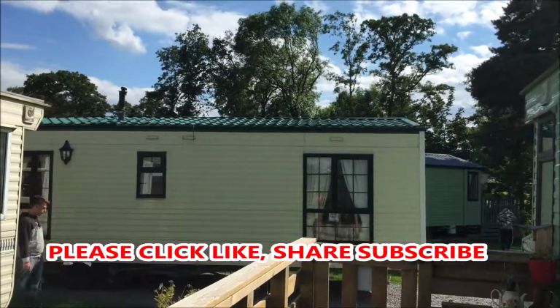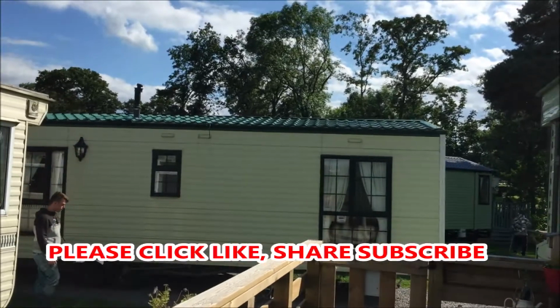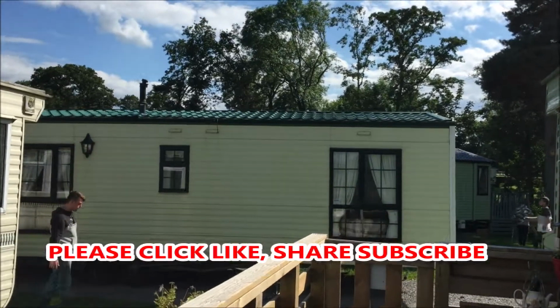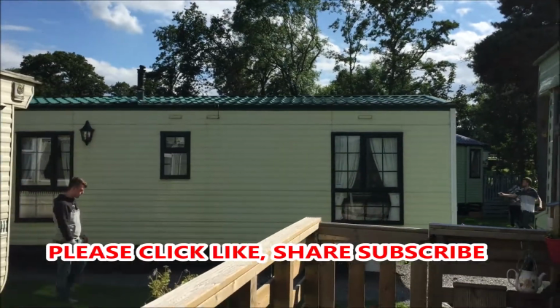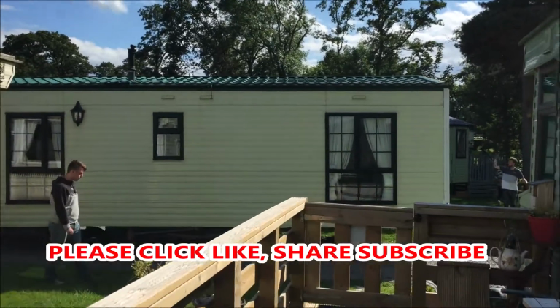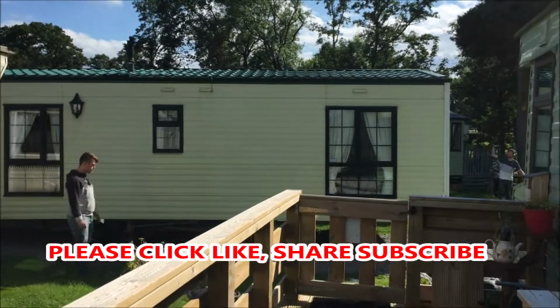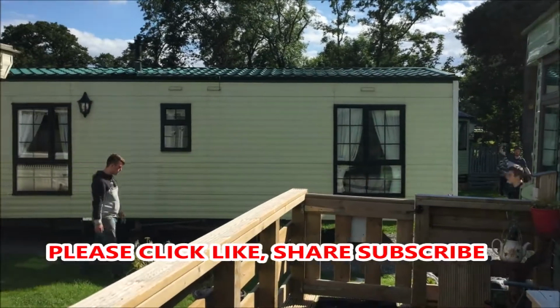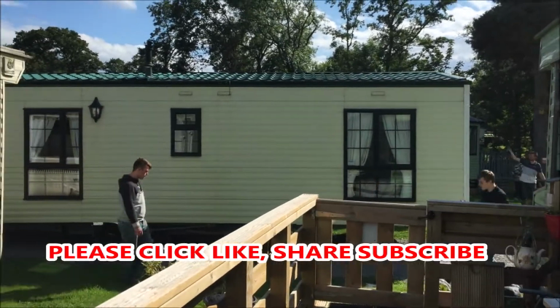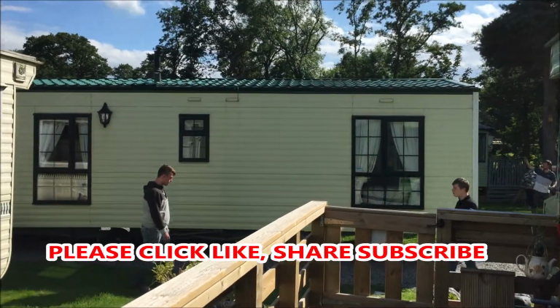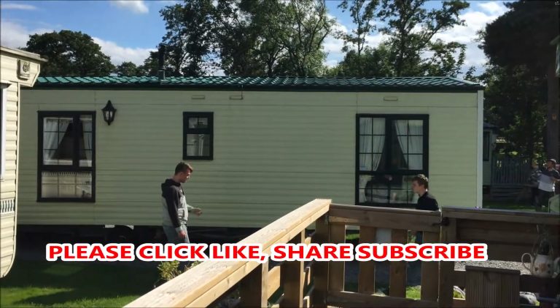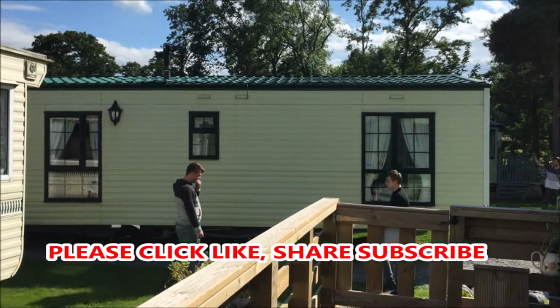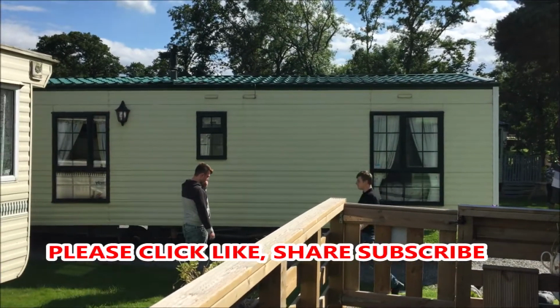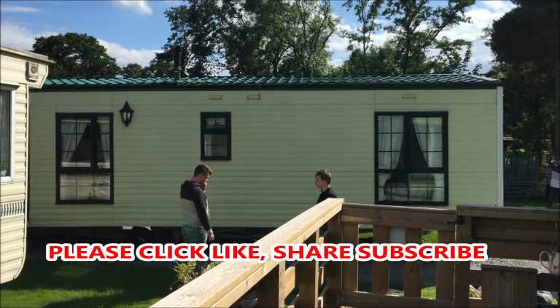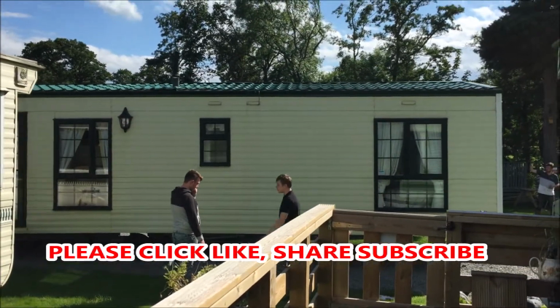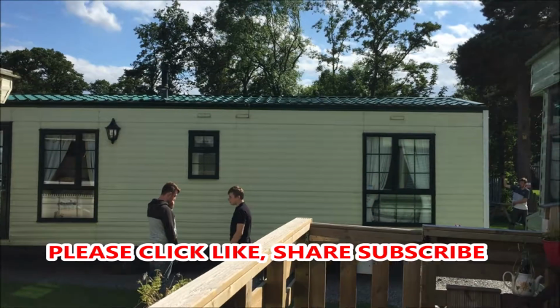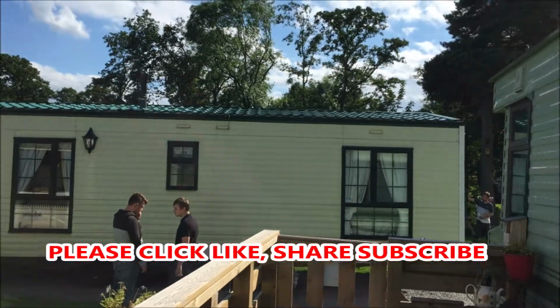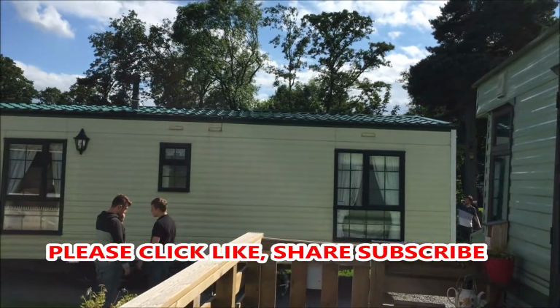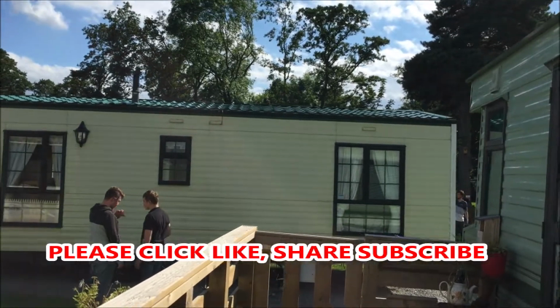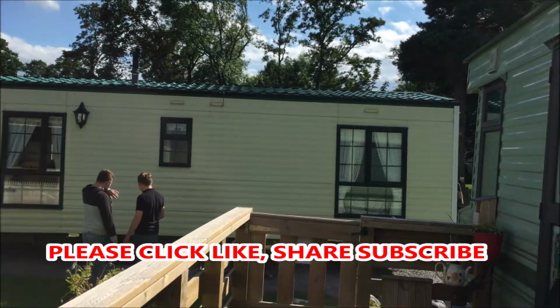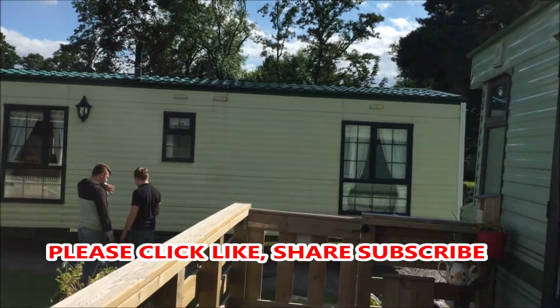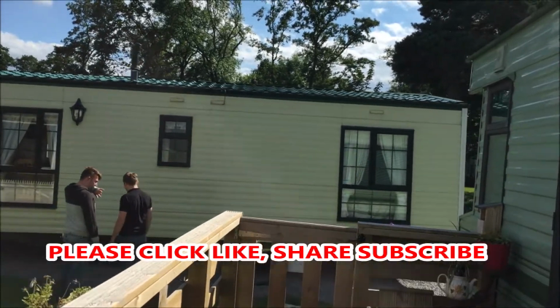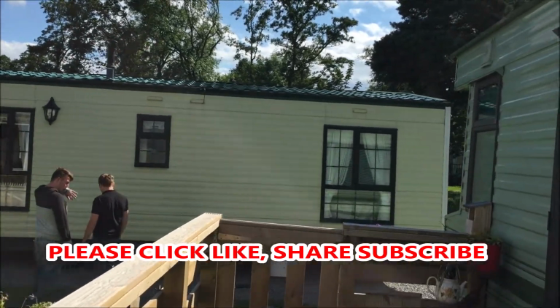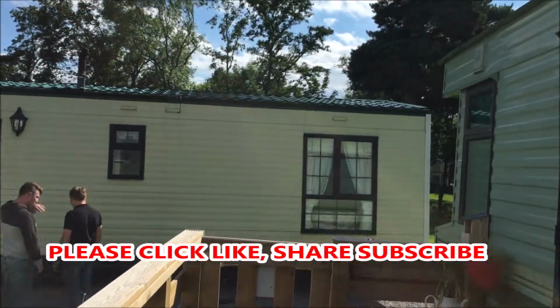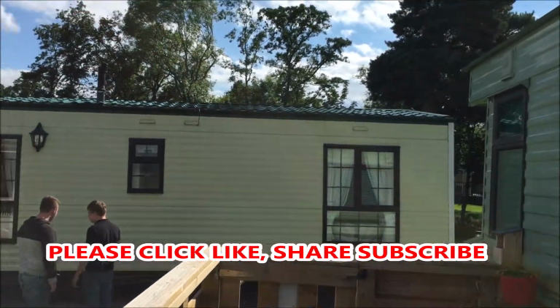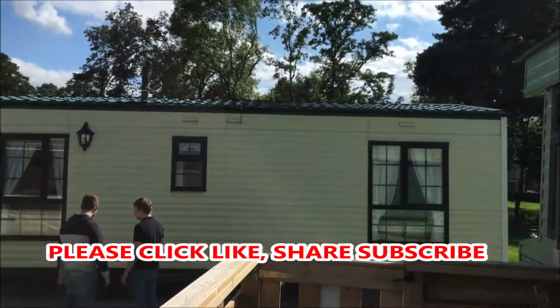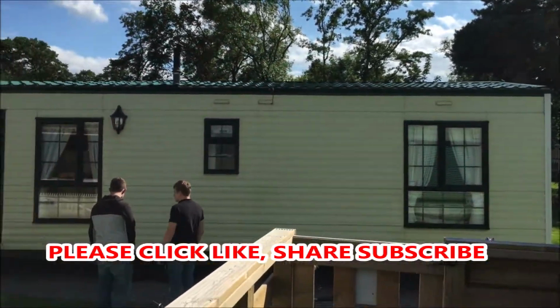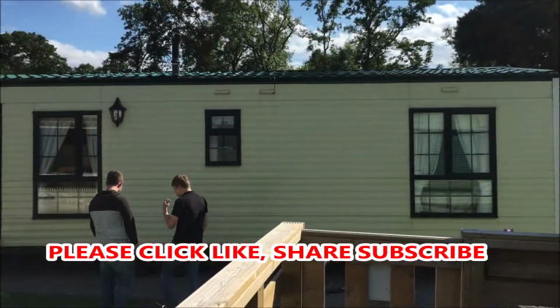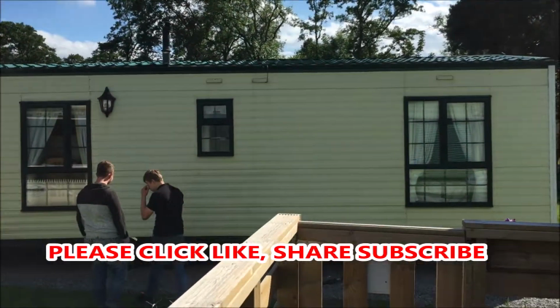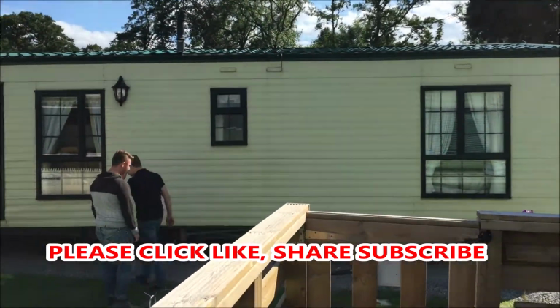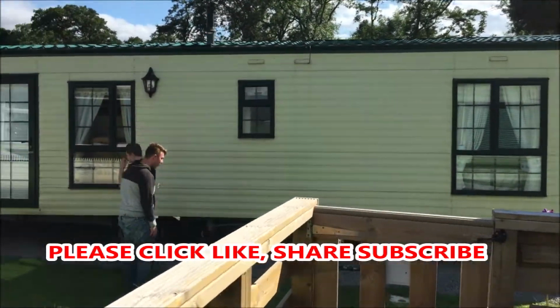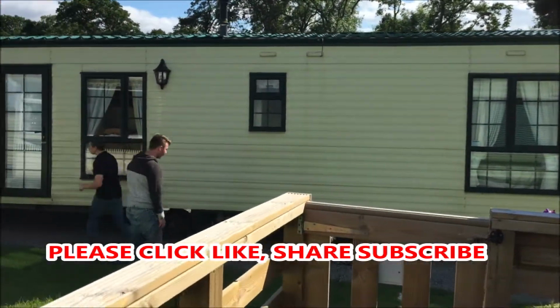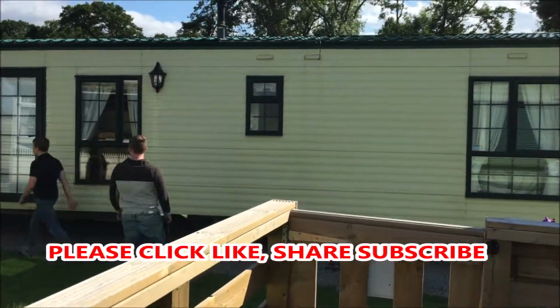Hi everyone! Sherry here again. Today I'm gonna show you what it's like to move one caravan from one place to another.